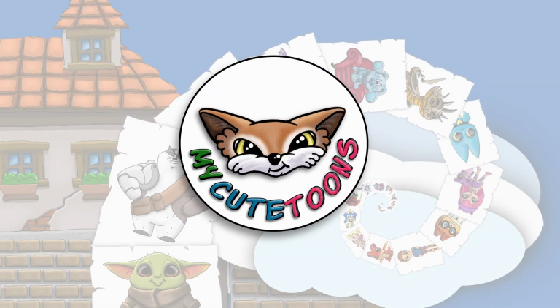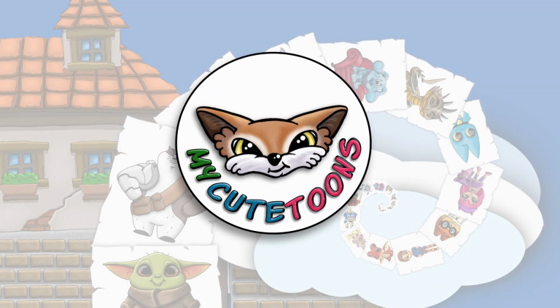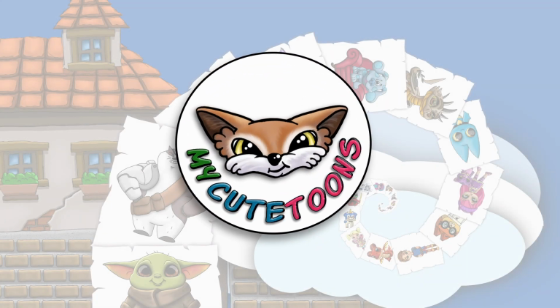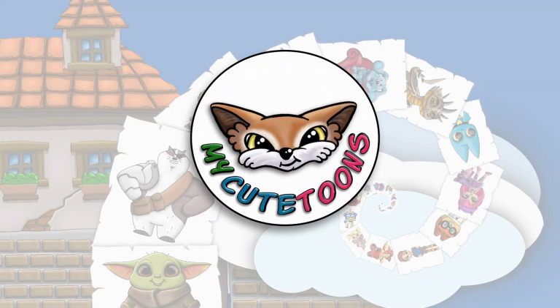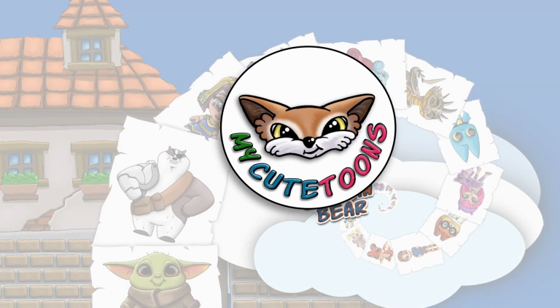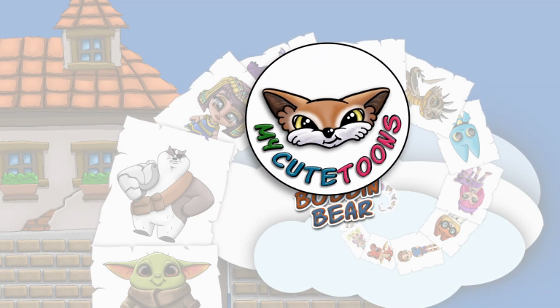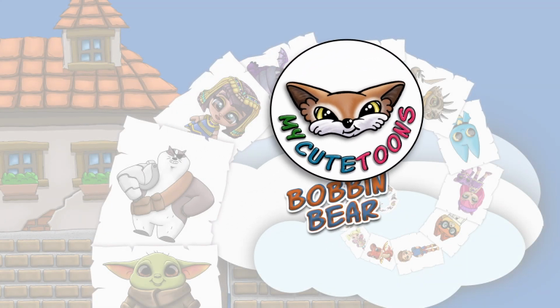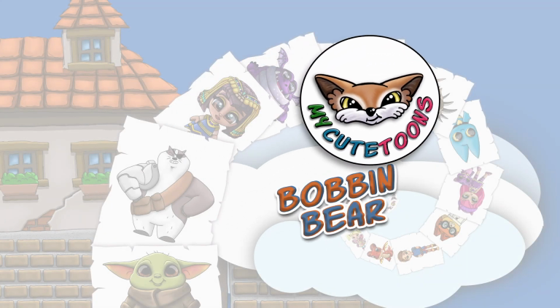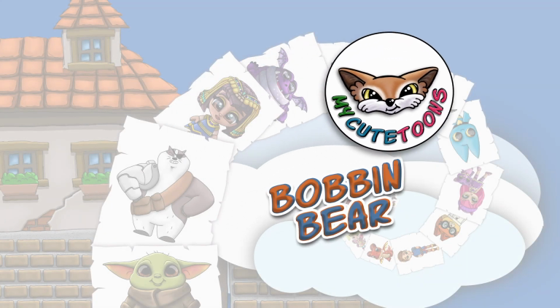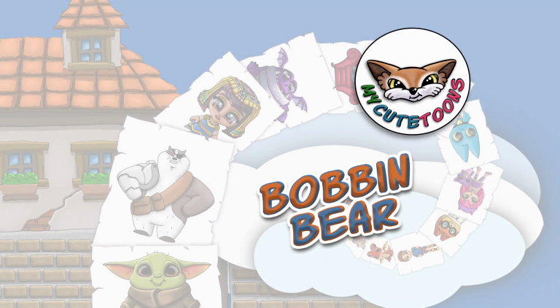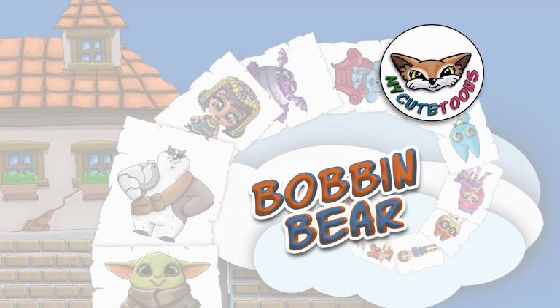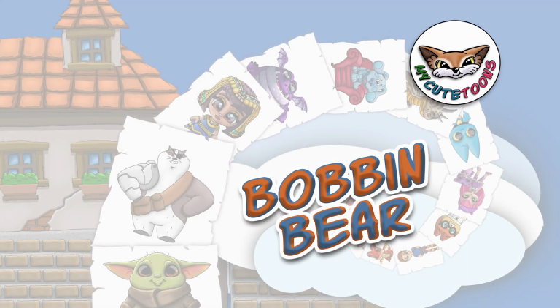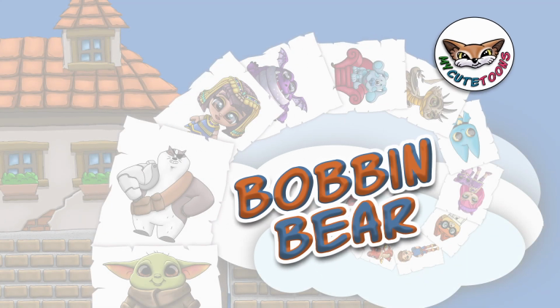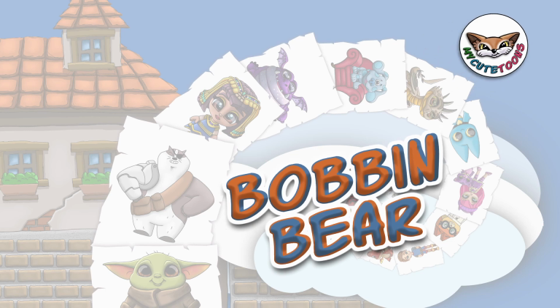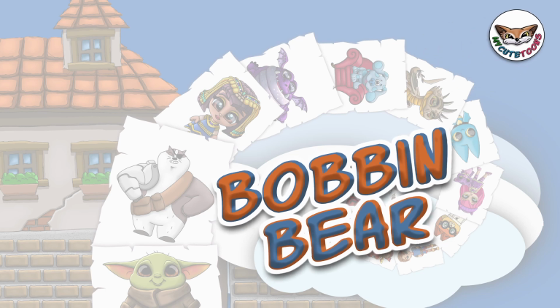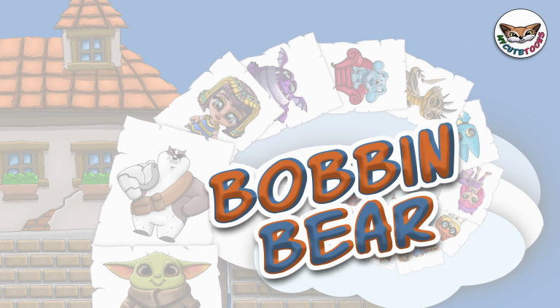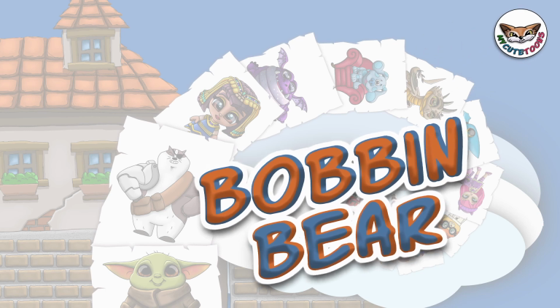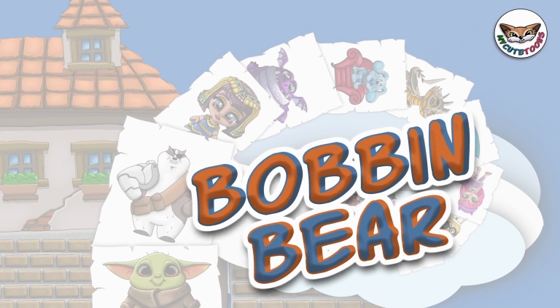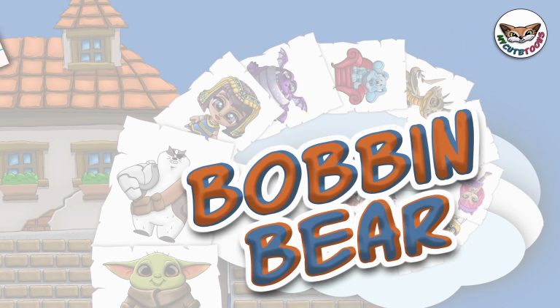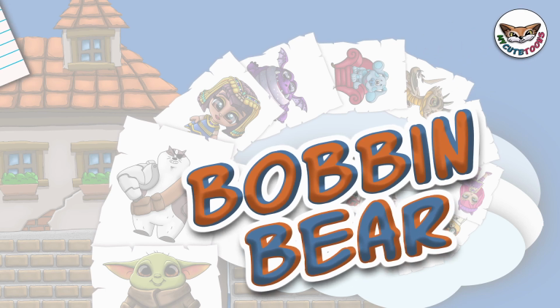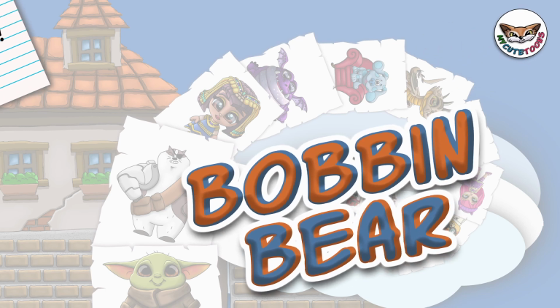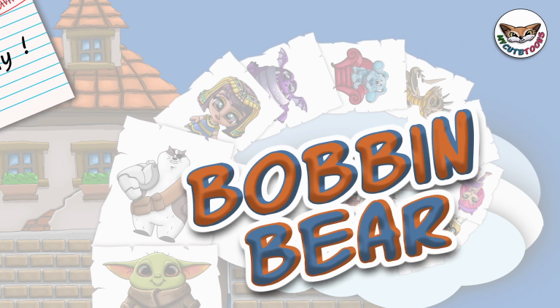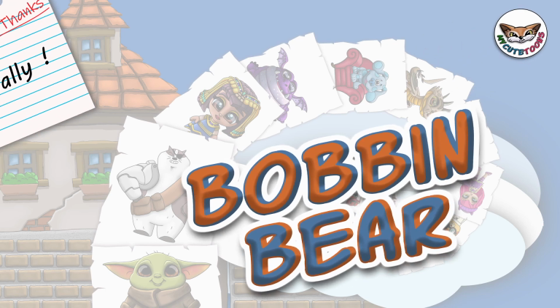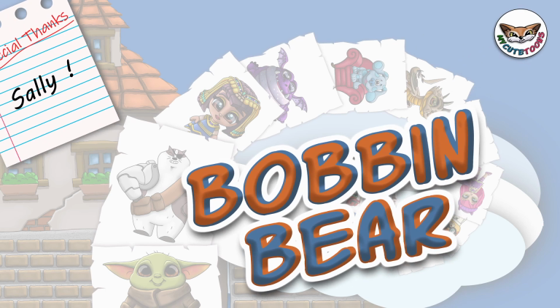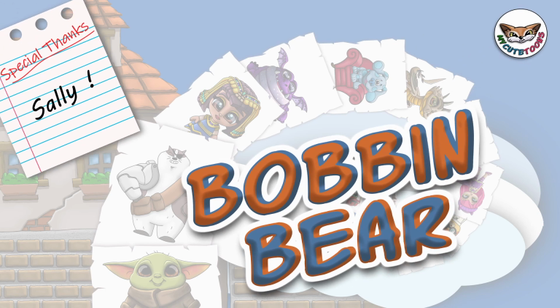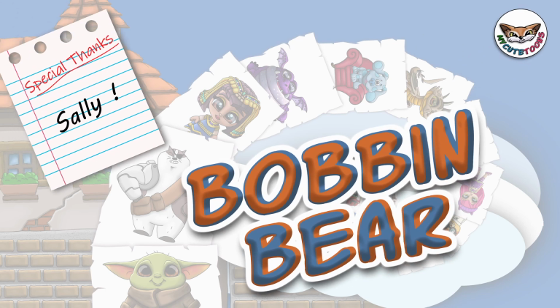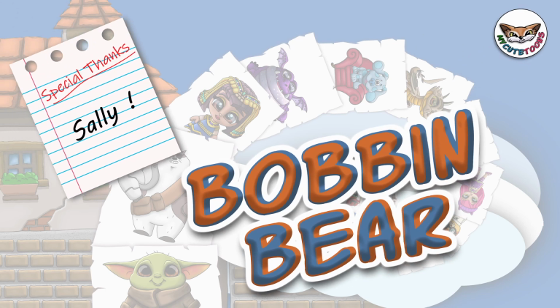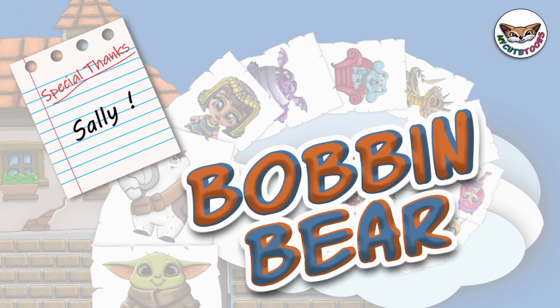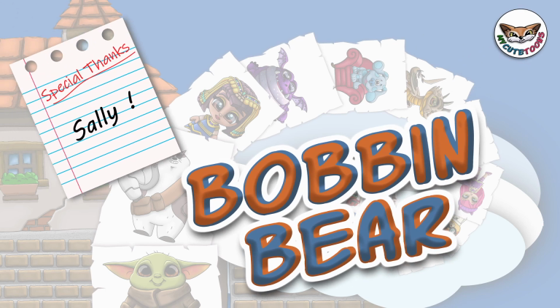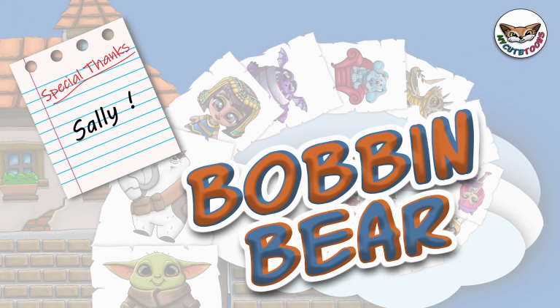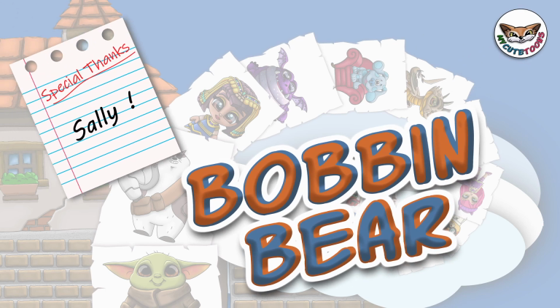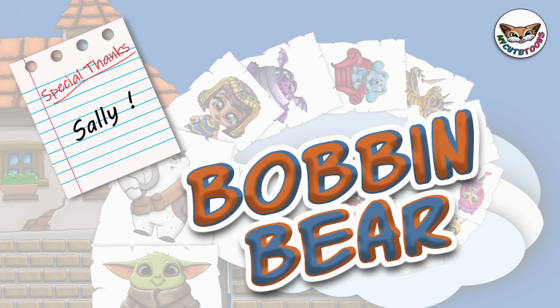Hi, welcome to MyQTunes. Today we're going to draw Bob and Bear from The Reds. Grab your marker and follow along with me.